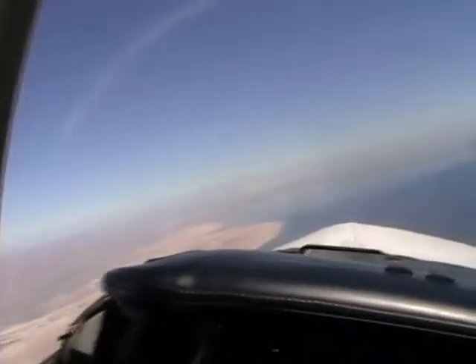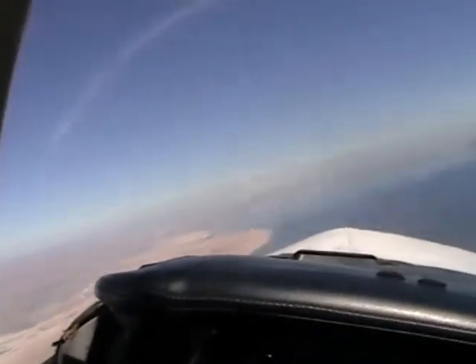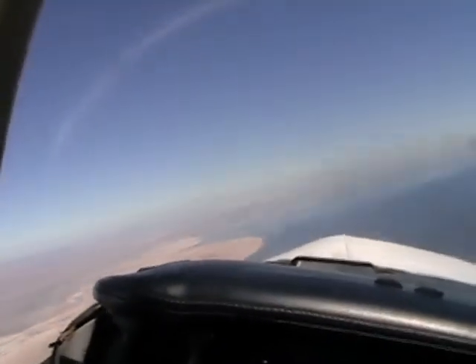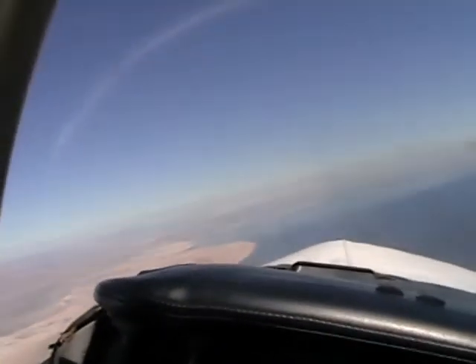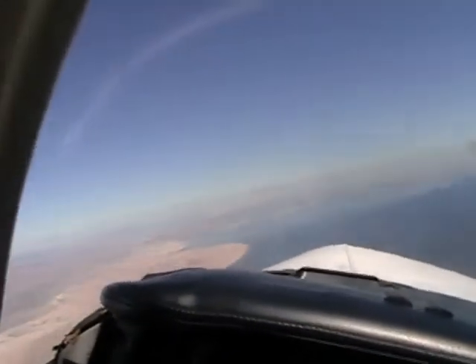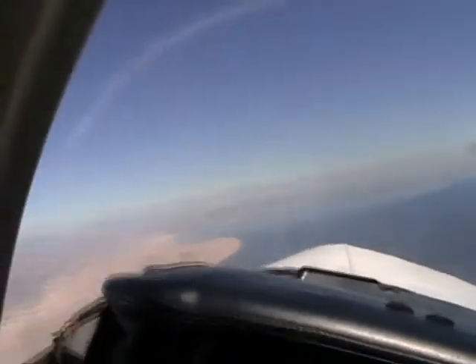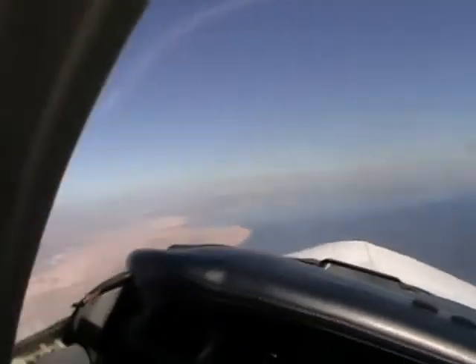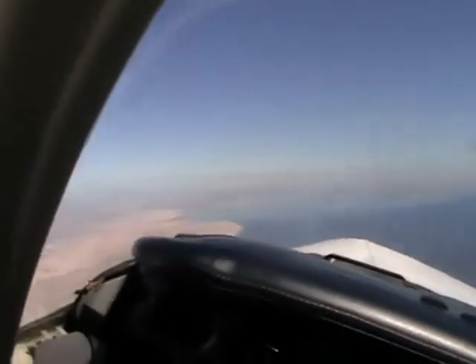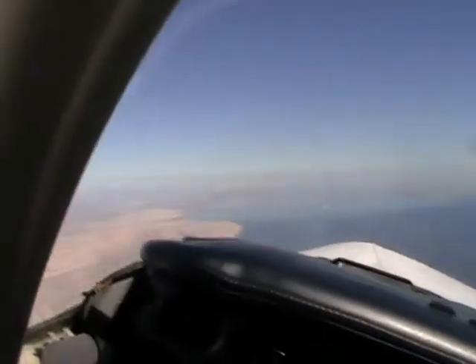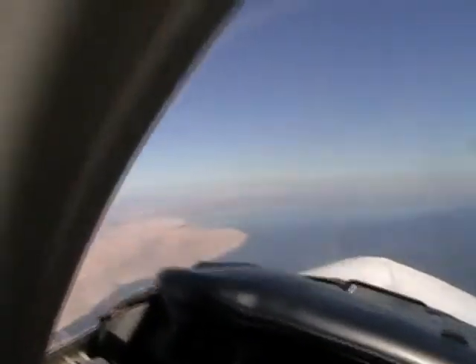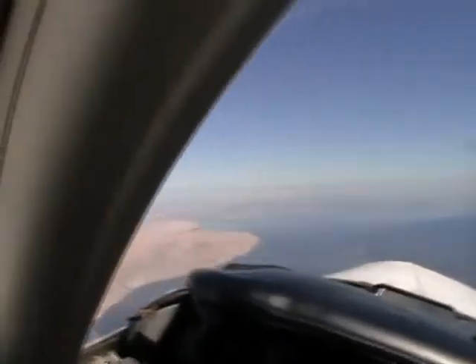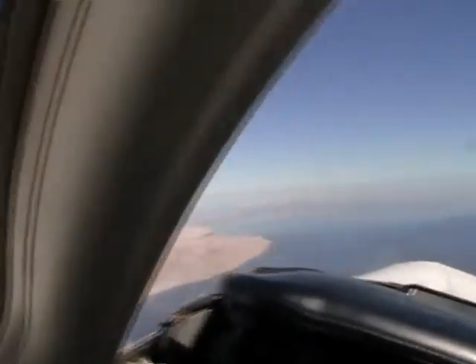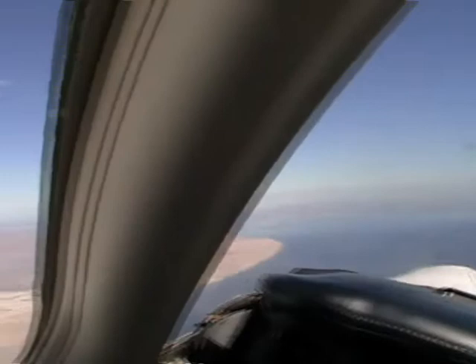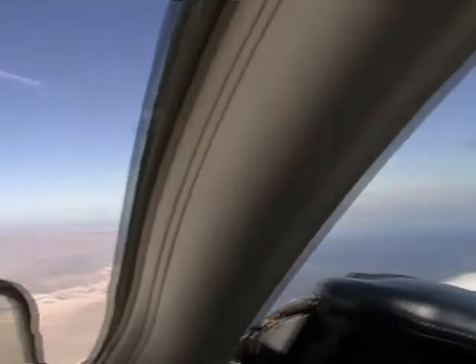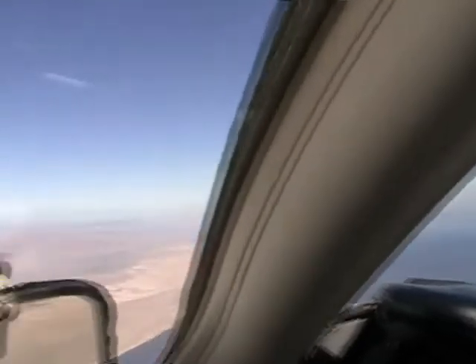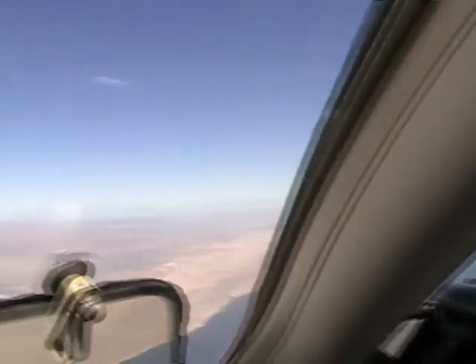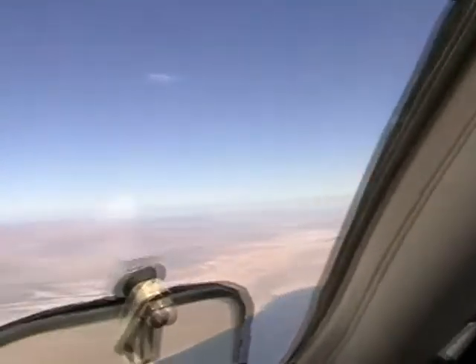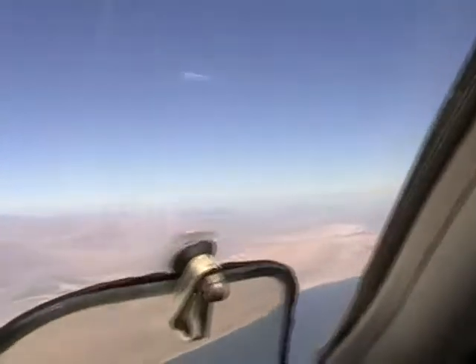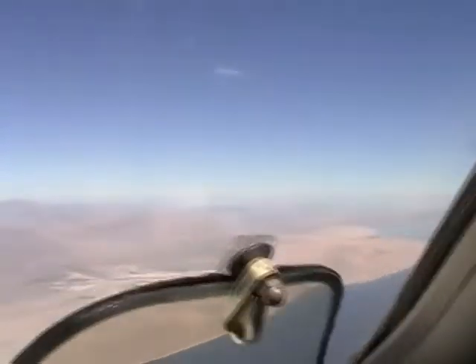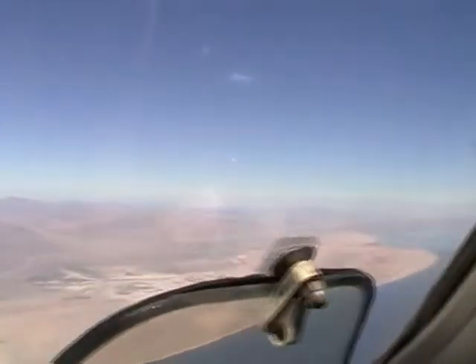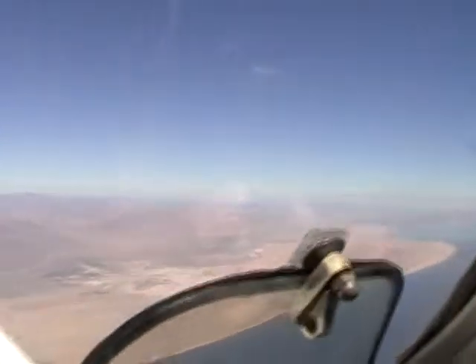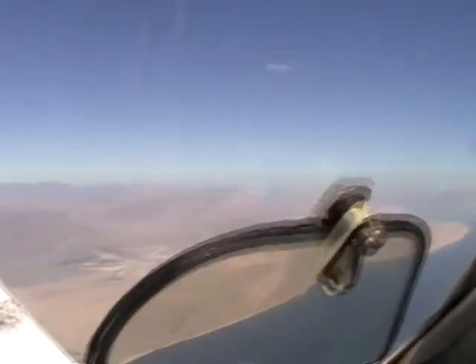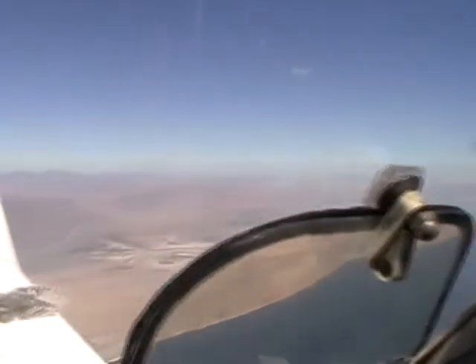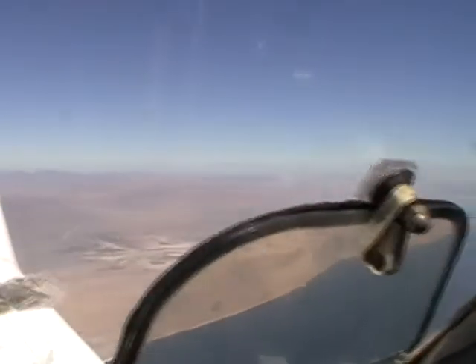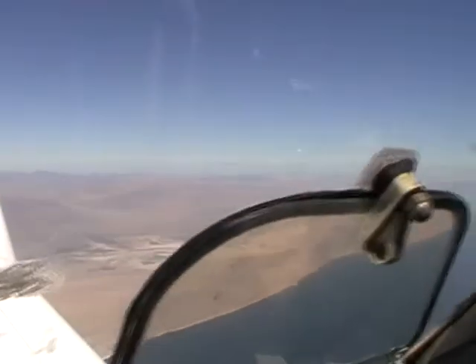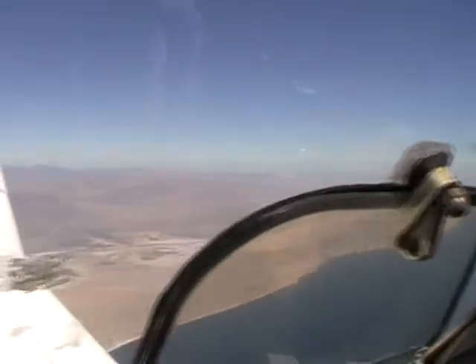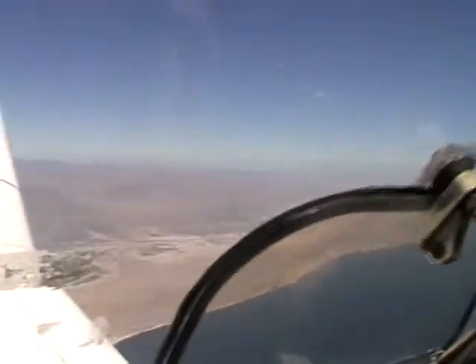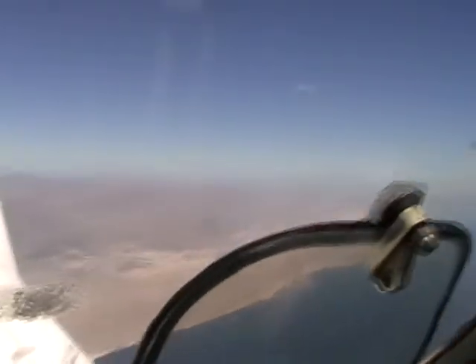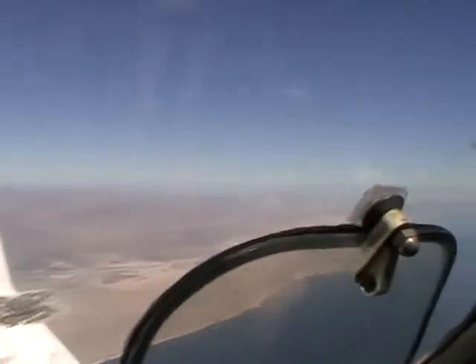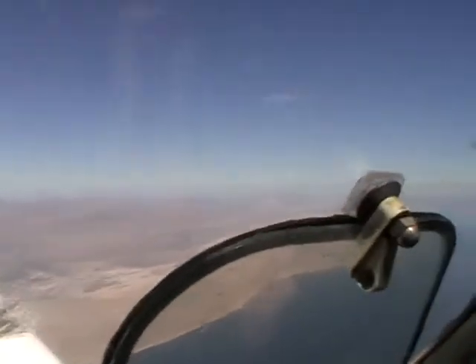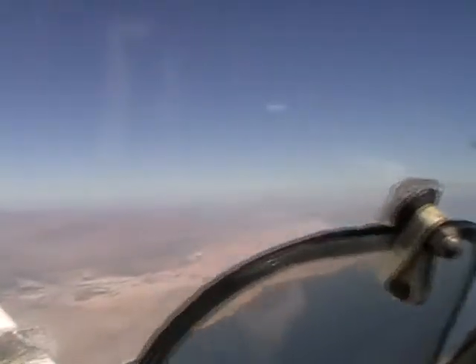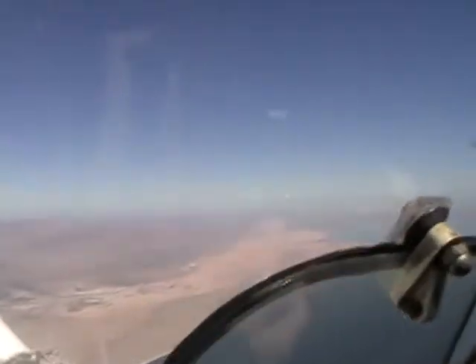T-M-0, D-V, descend and maintain 8,000. Readback: 8,000, four inches, T-M-0, D-V.